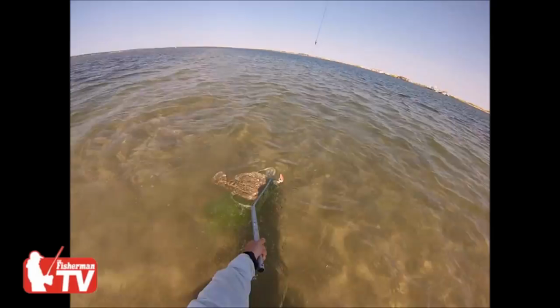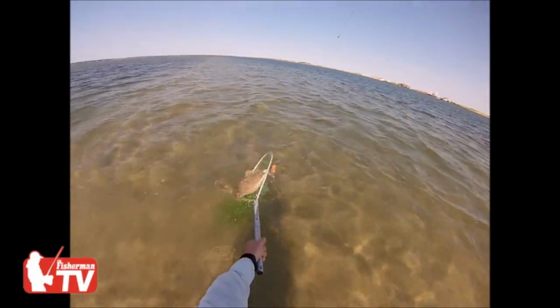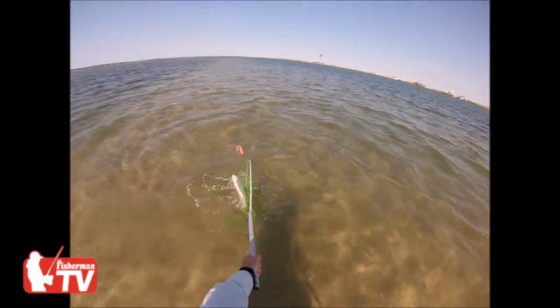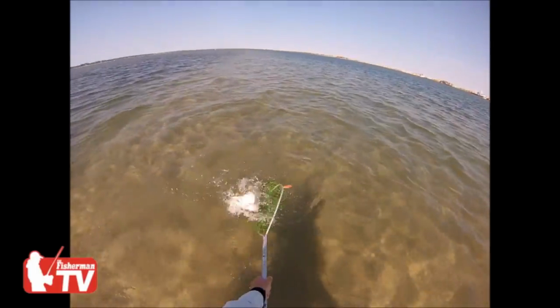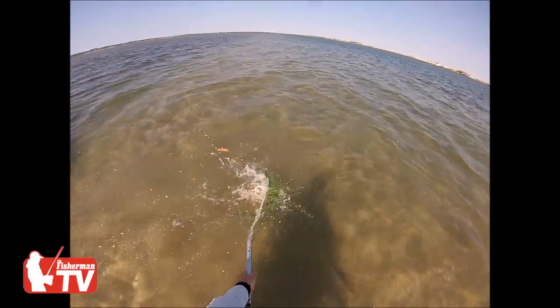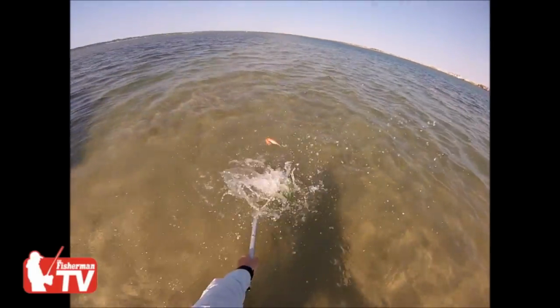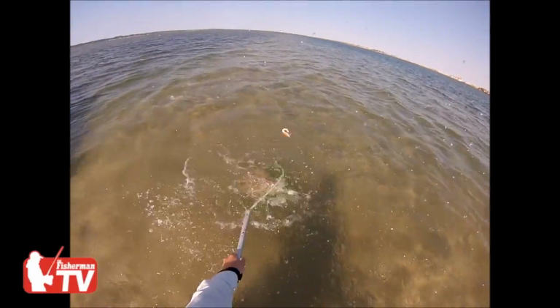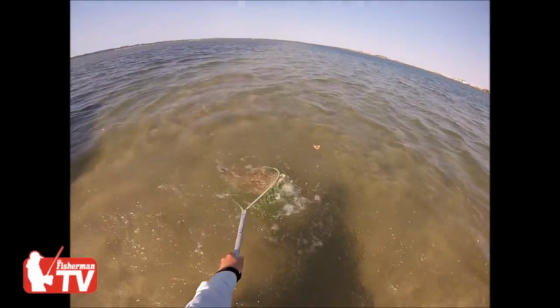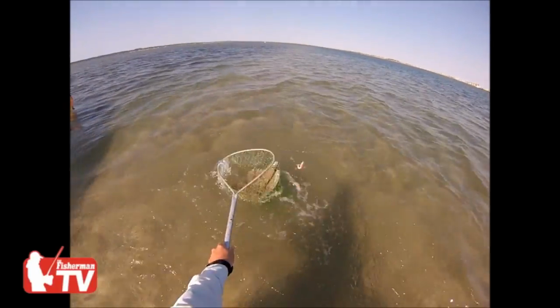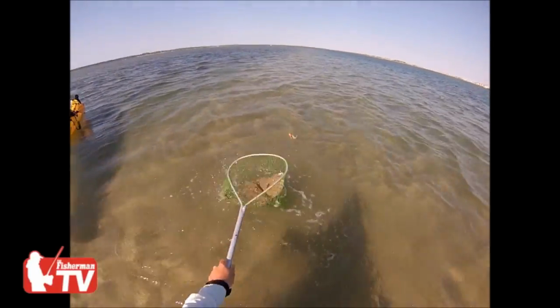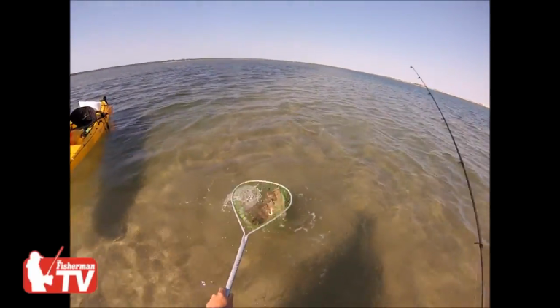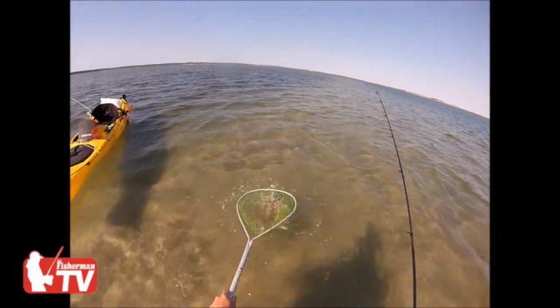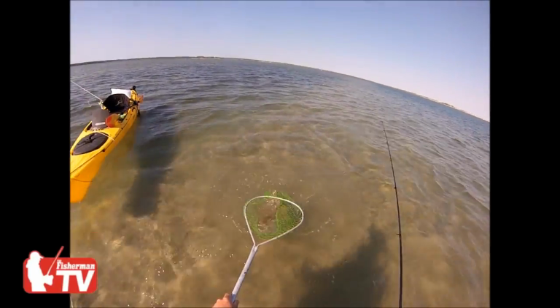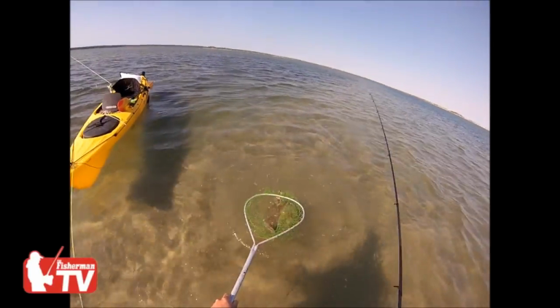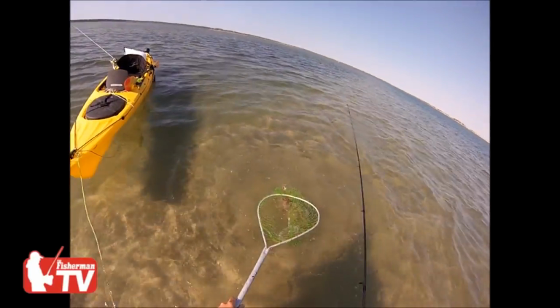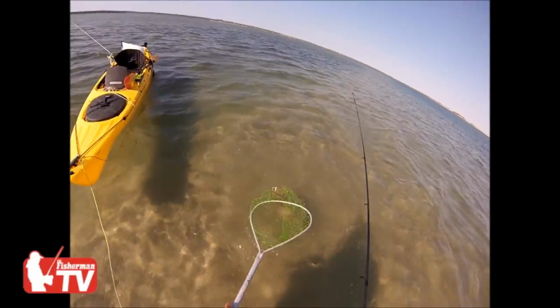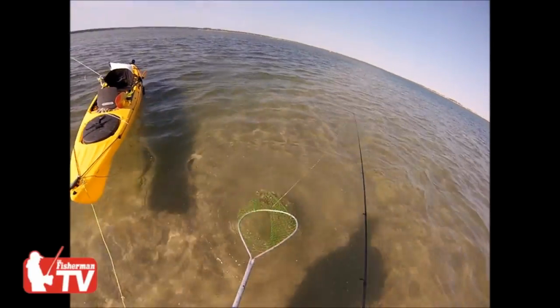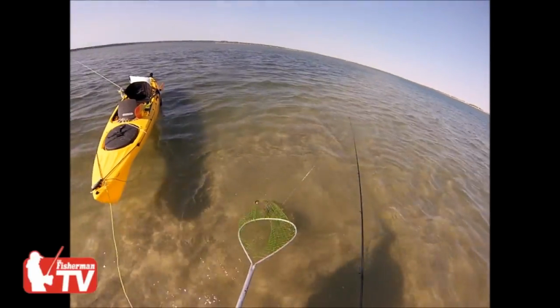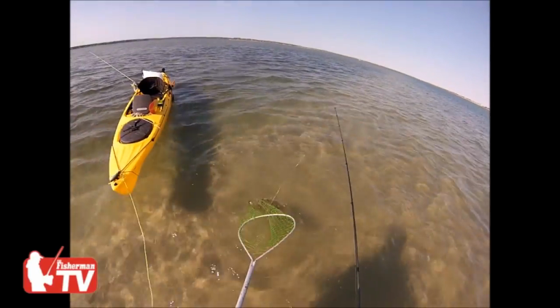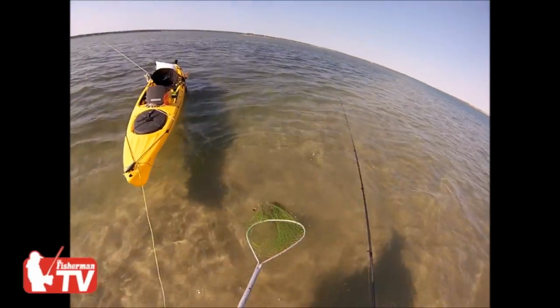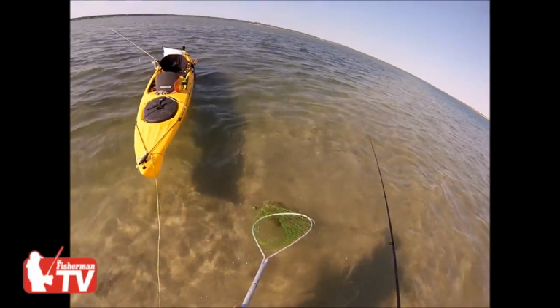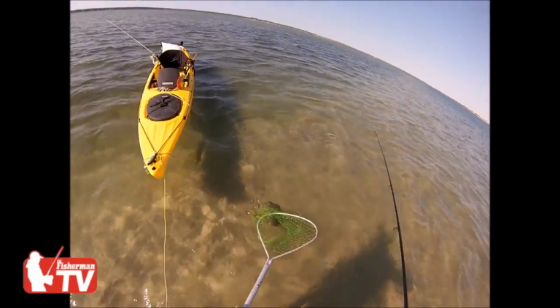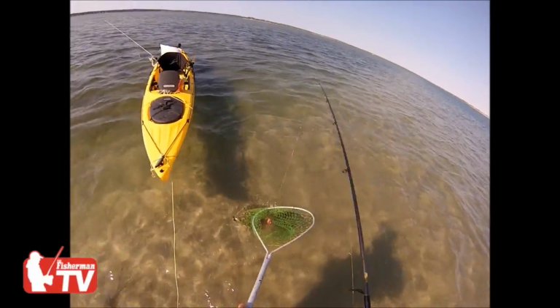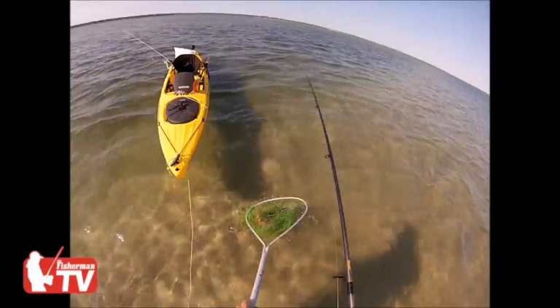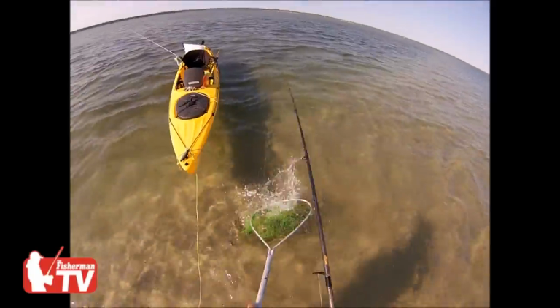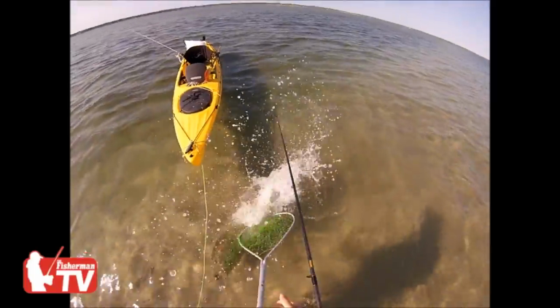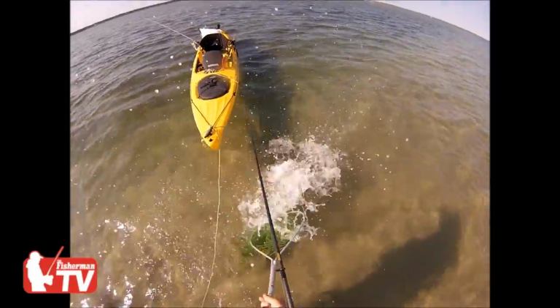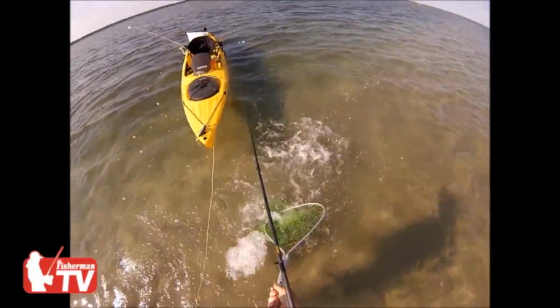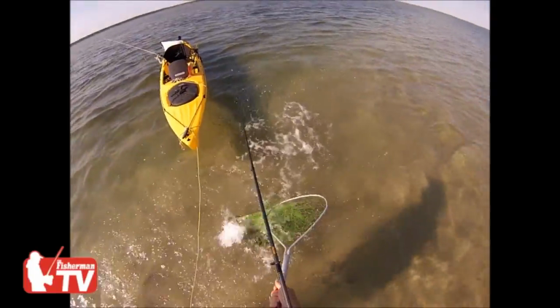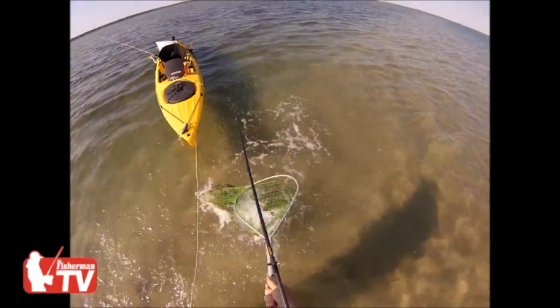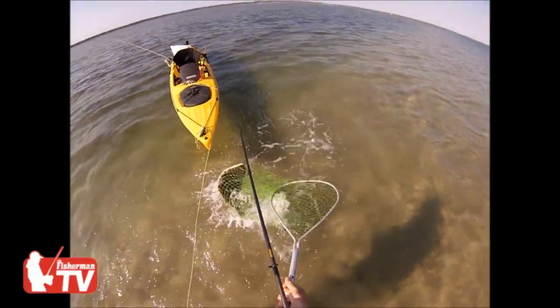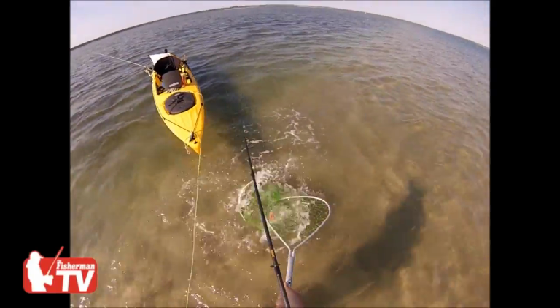Summer's a great time to do this fishing. There are plenty of places to try it, so go out and give it a shot. I'll talk to you next week.